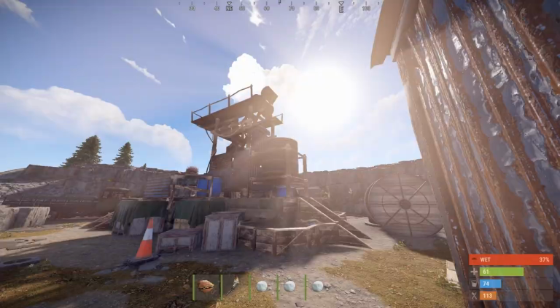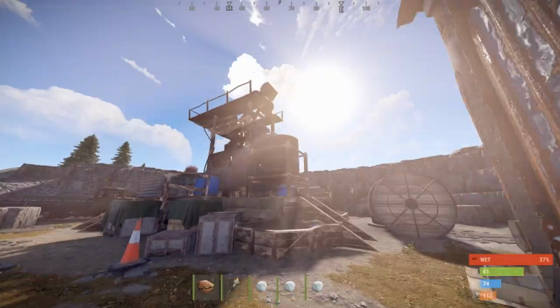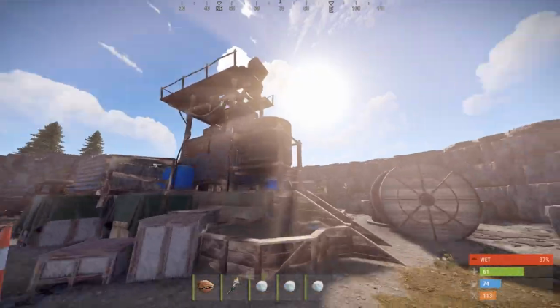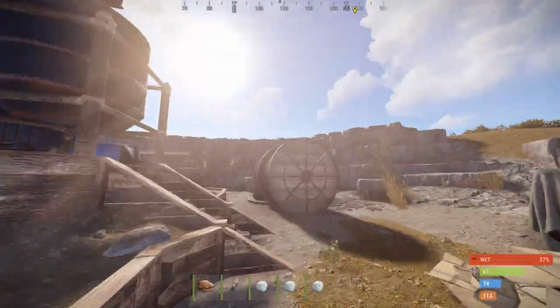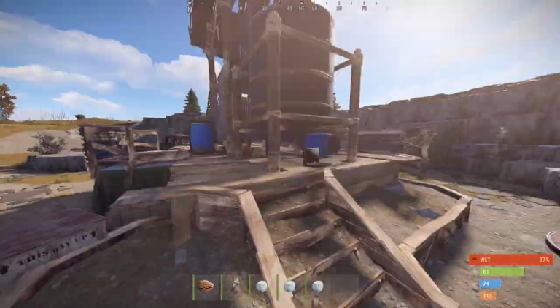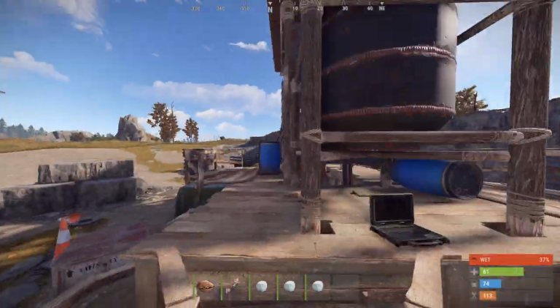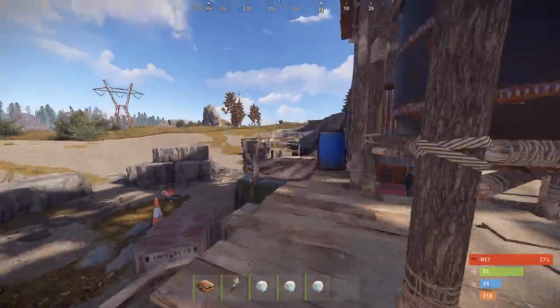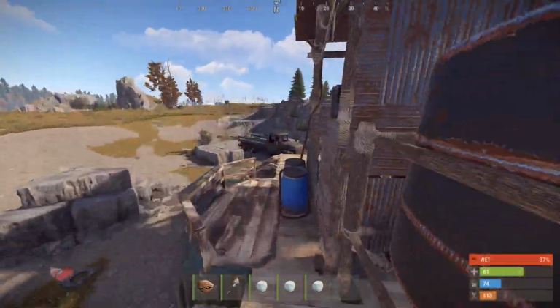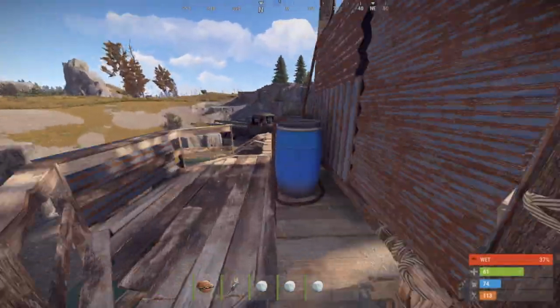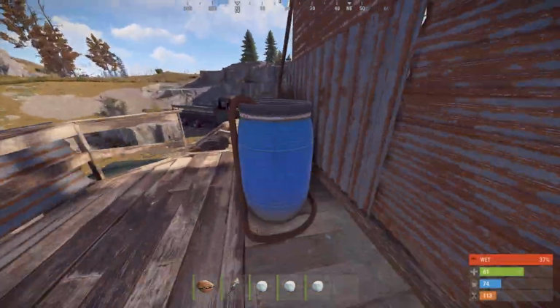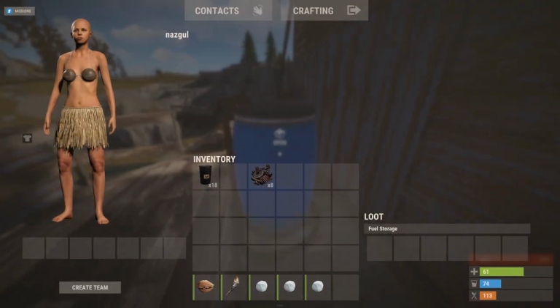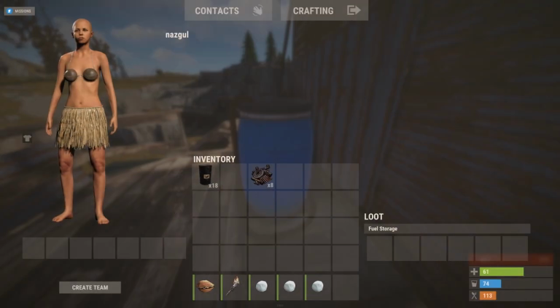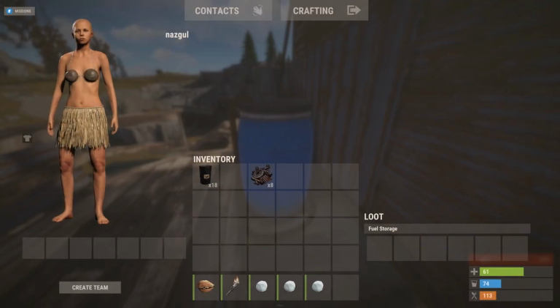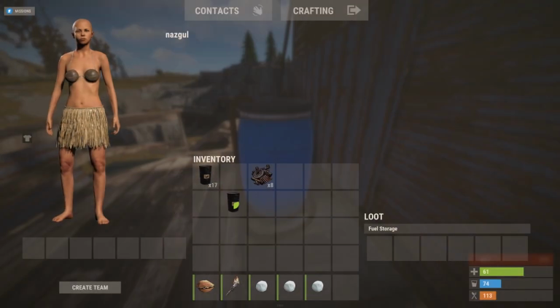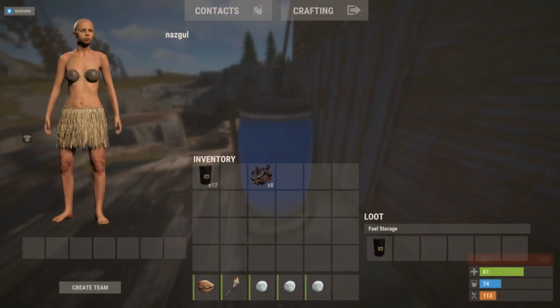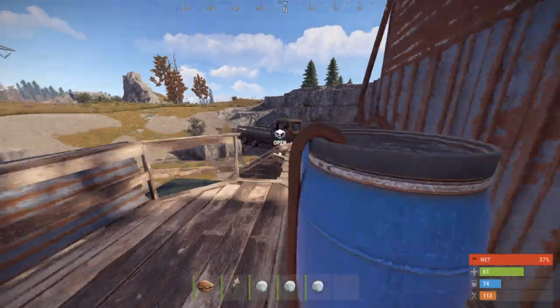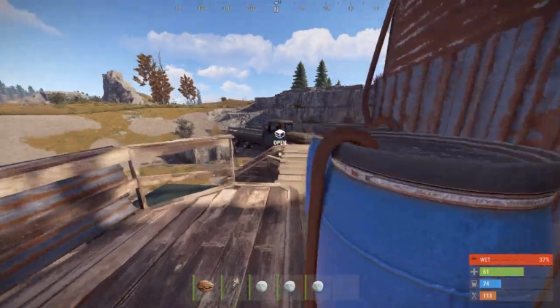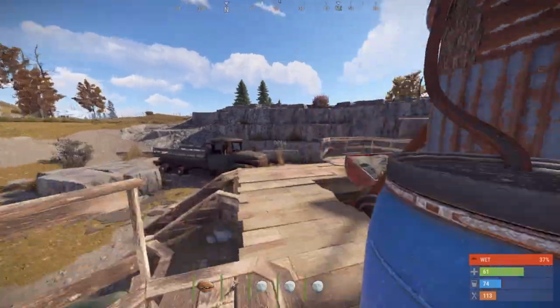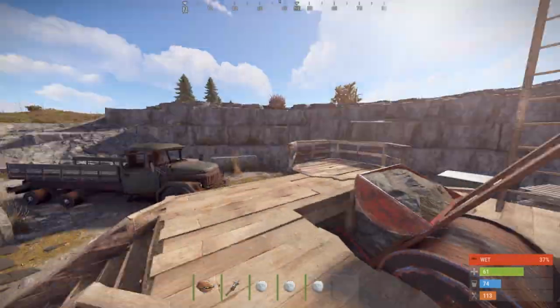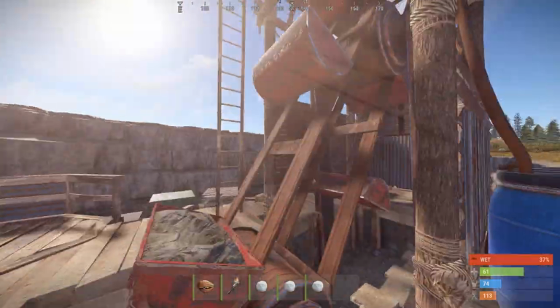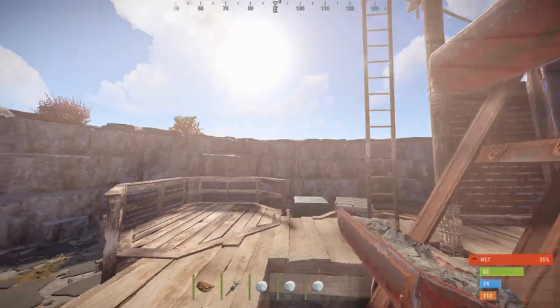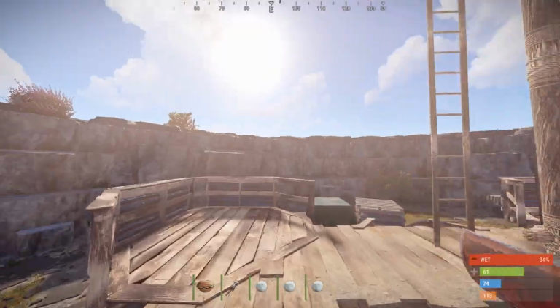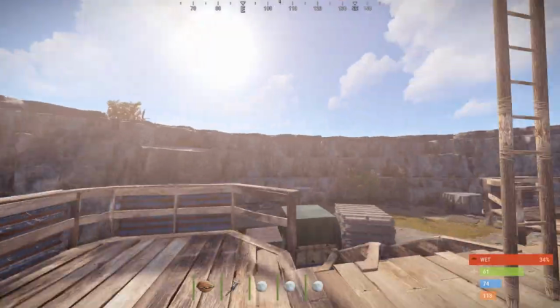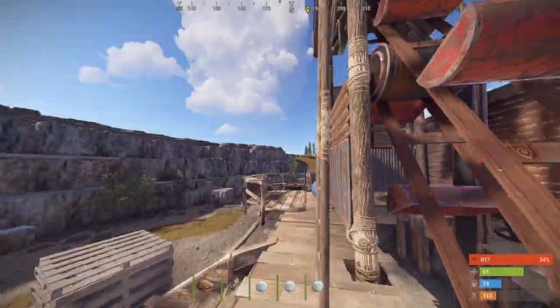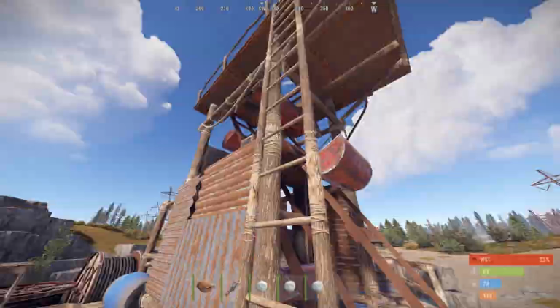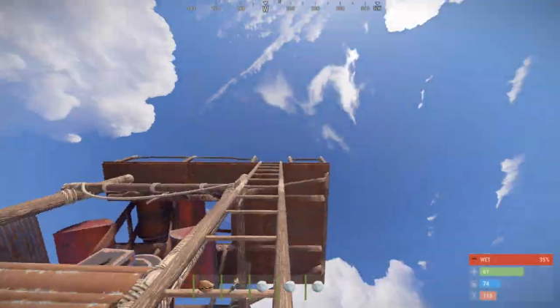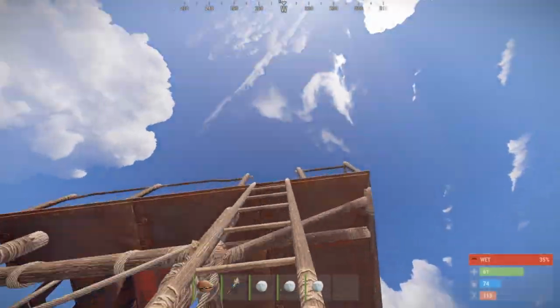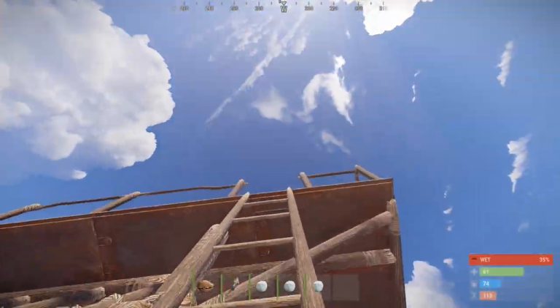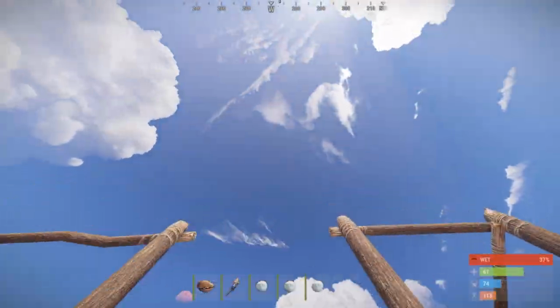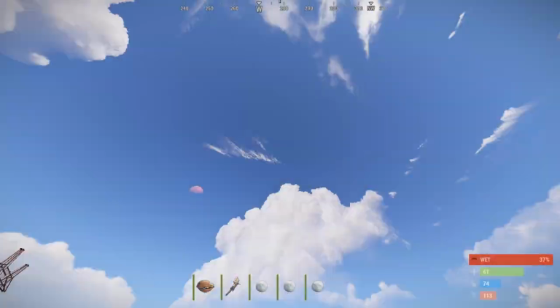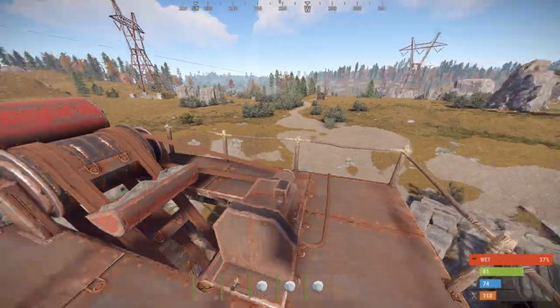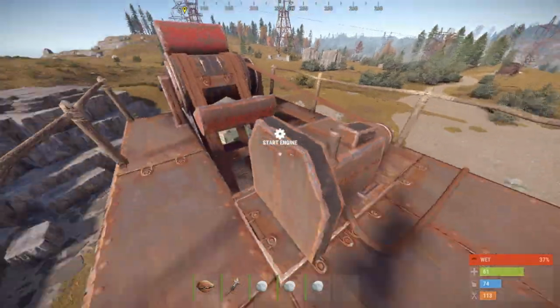In the last update, diesel and quarries got buffed. Quarries are now powered with diesel. One diesel will give you the following amounts.